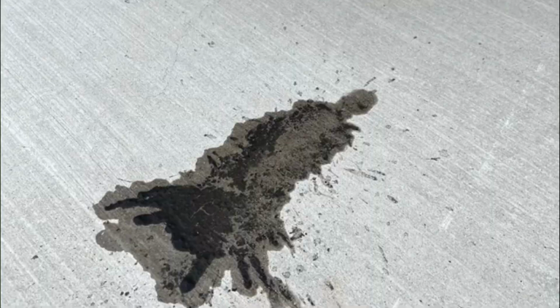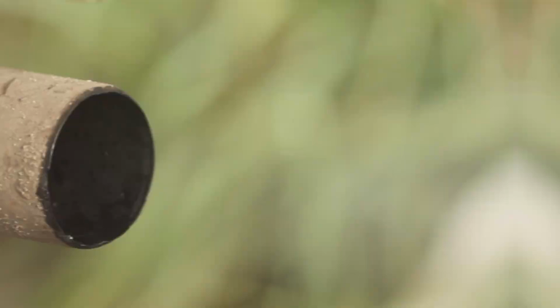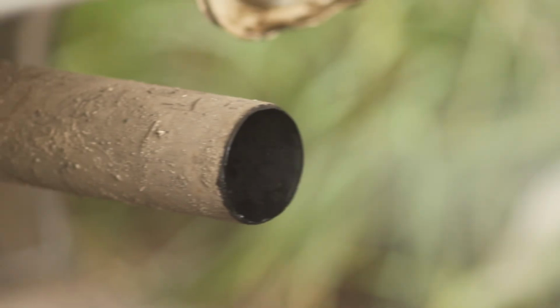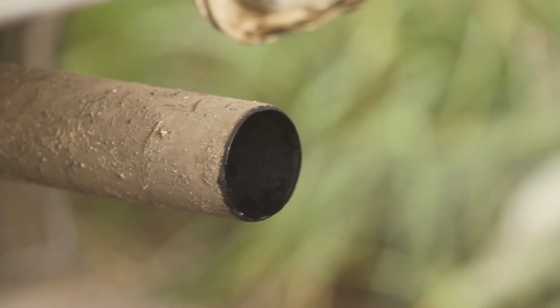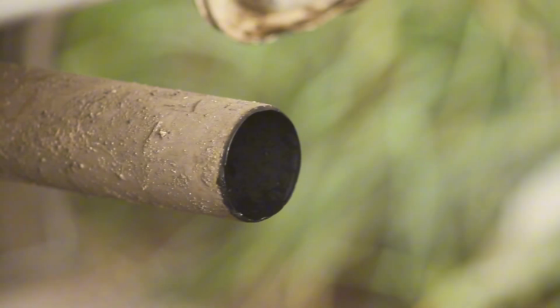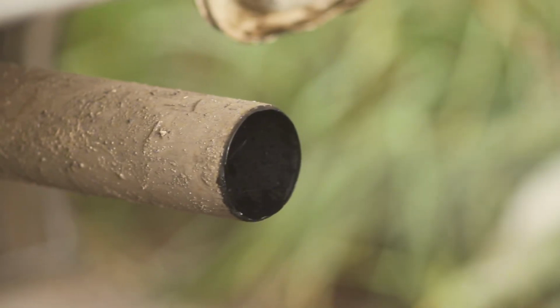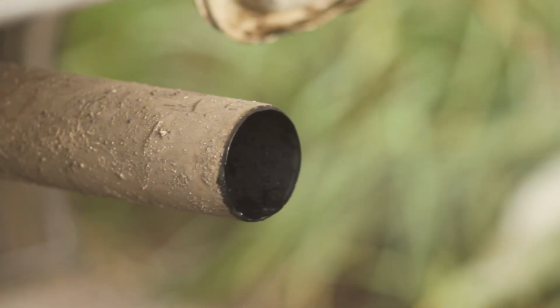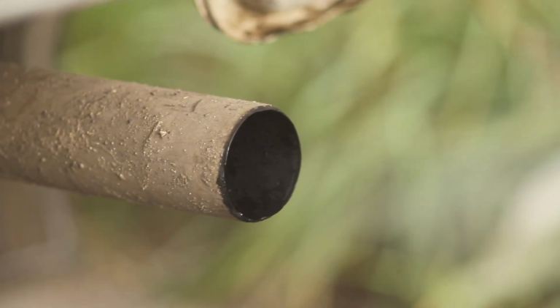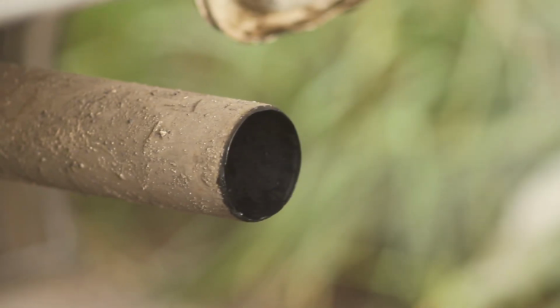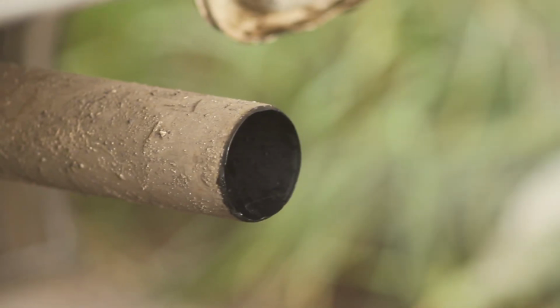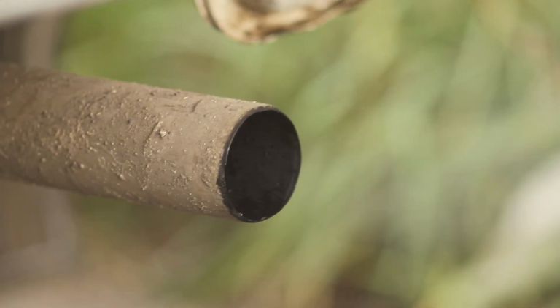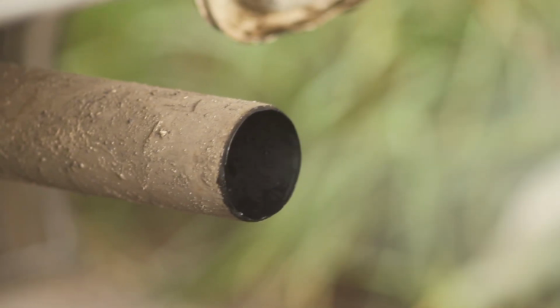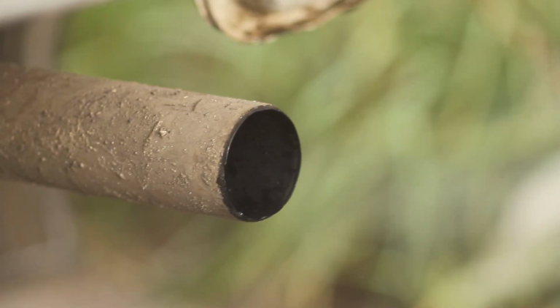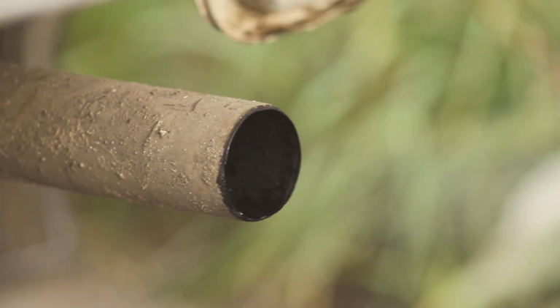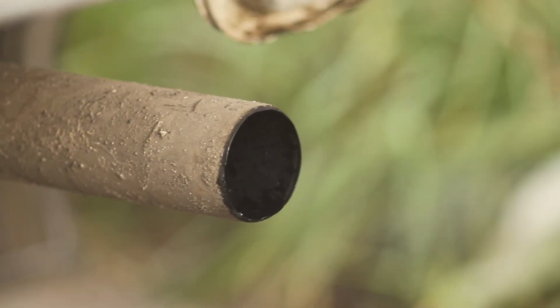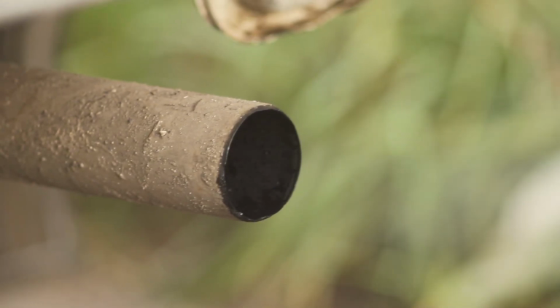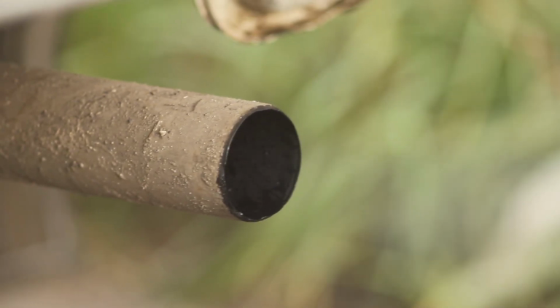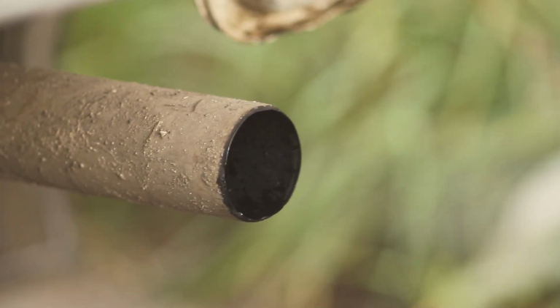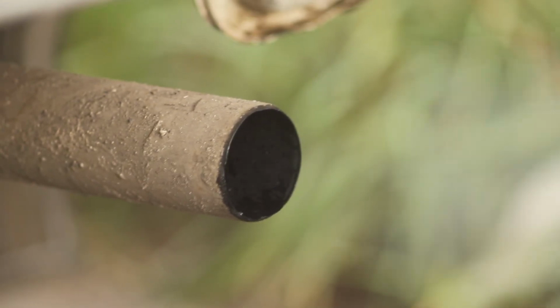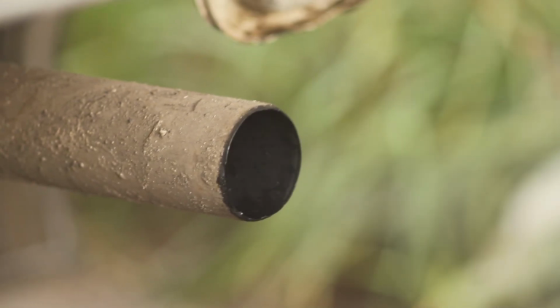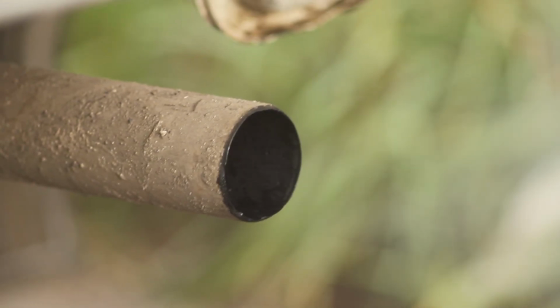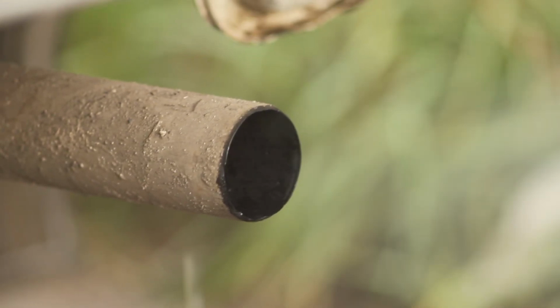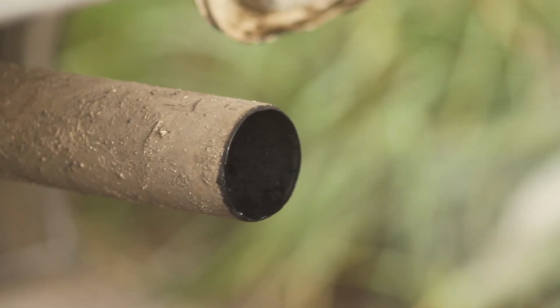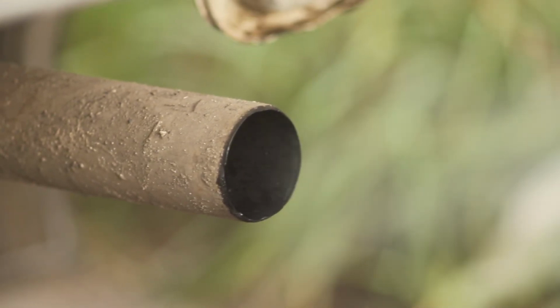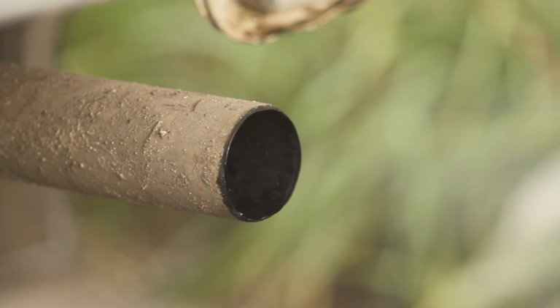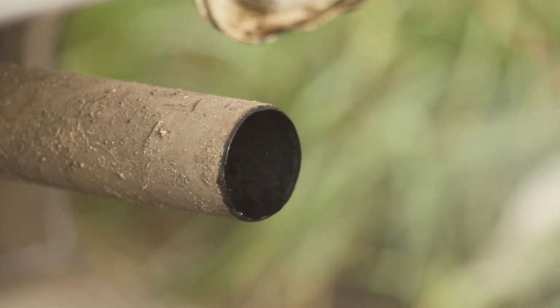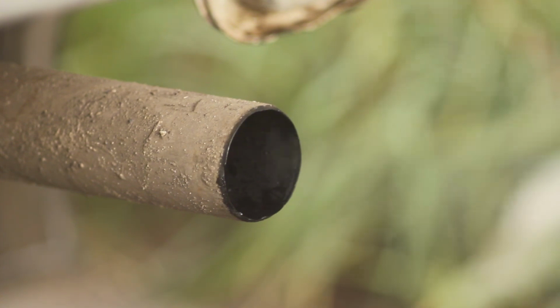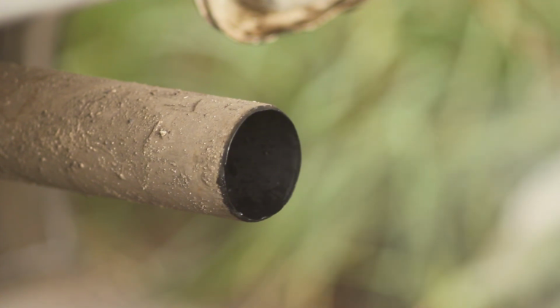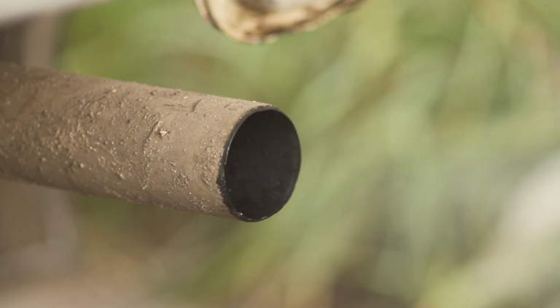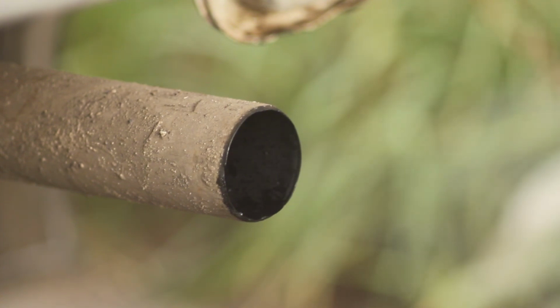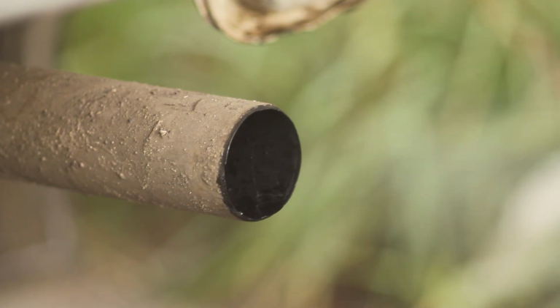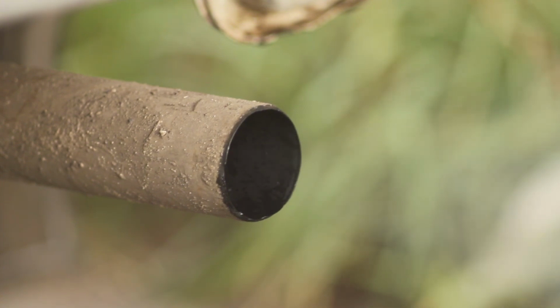In this video, we go over the main causes of oil in the exhaust and demonstrate how to identify and resolve this issue.